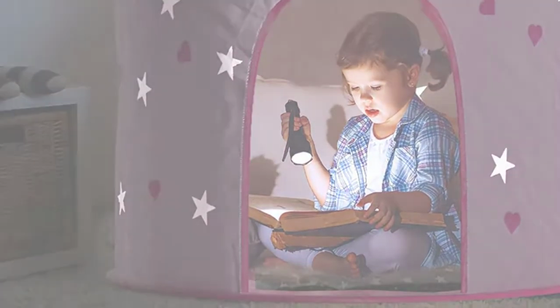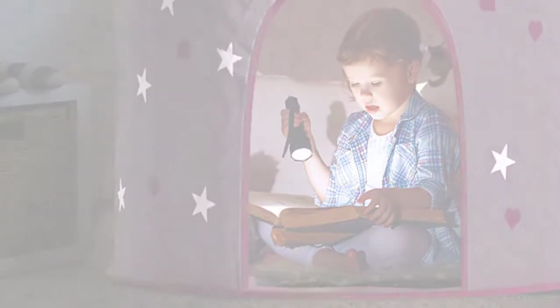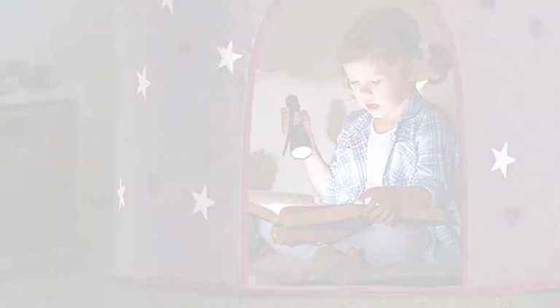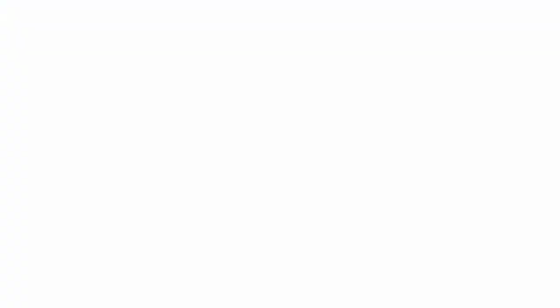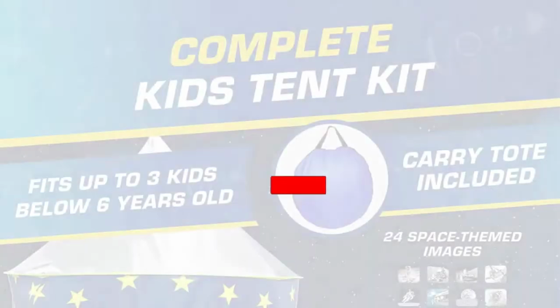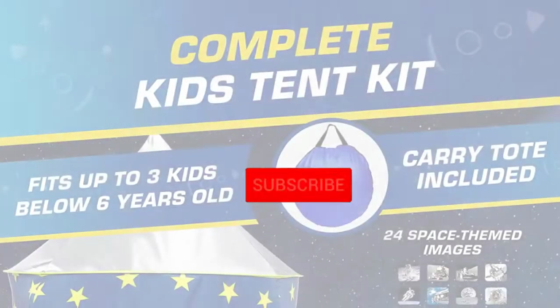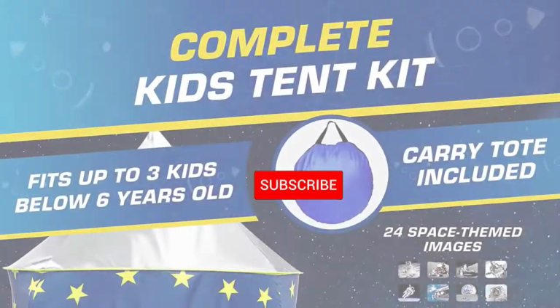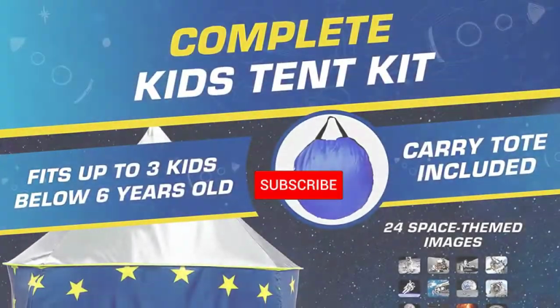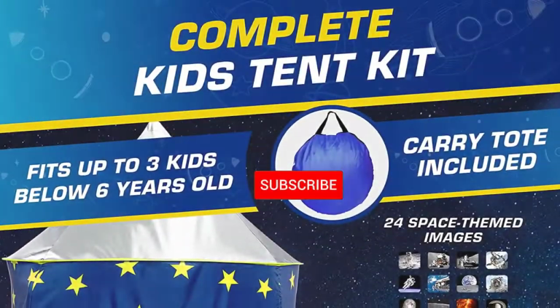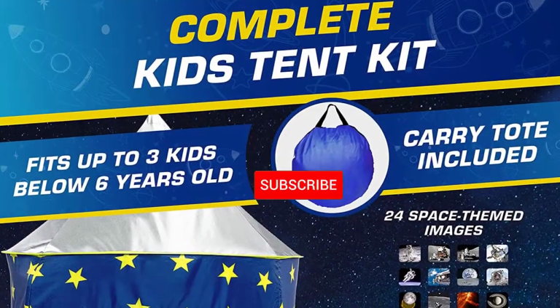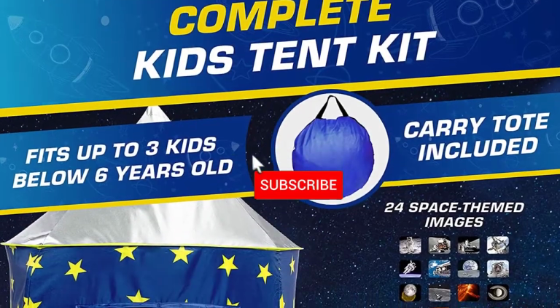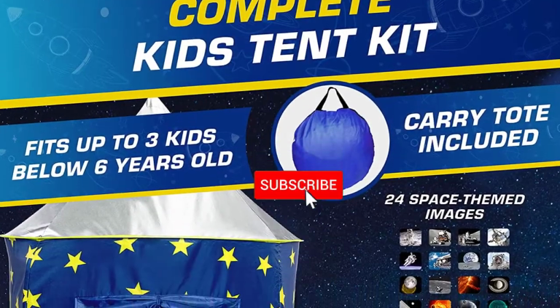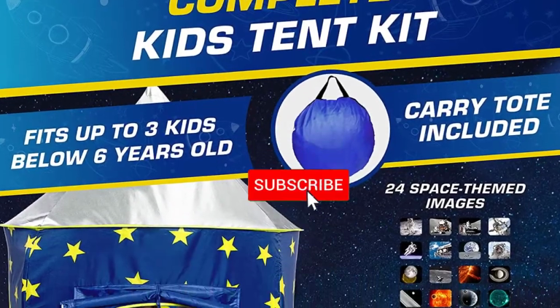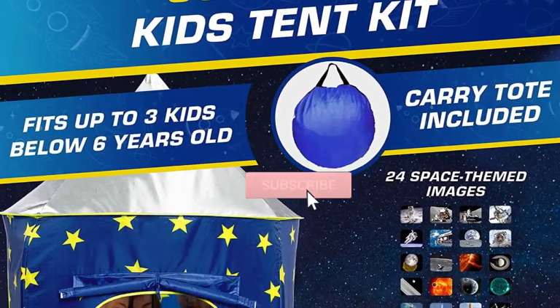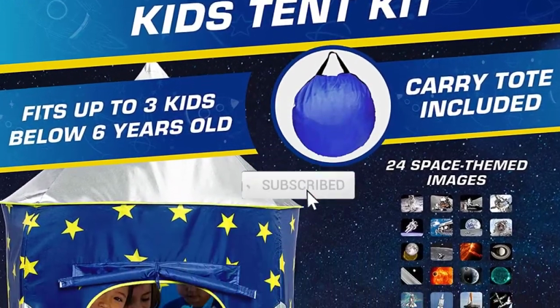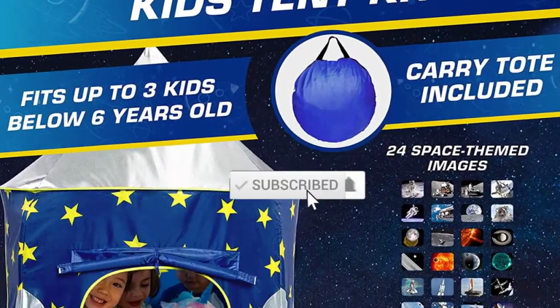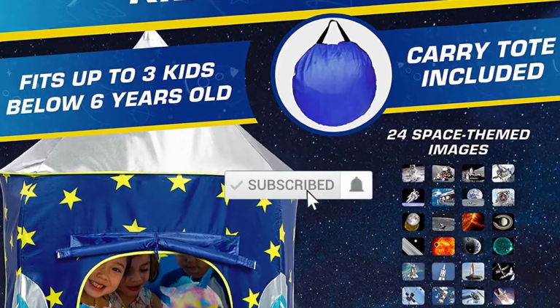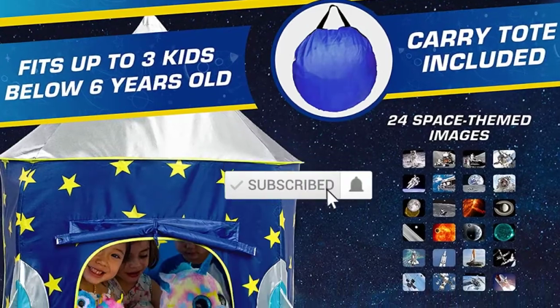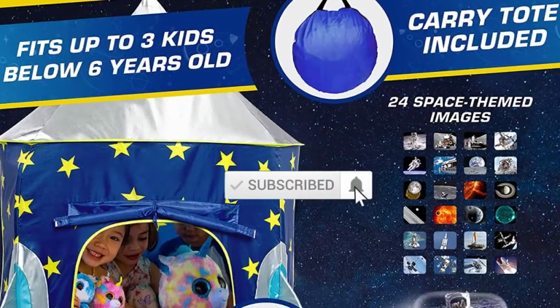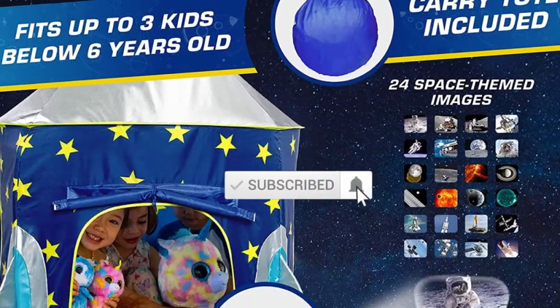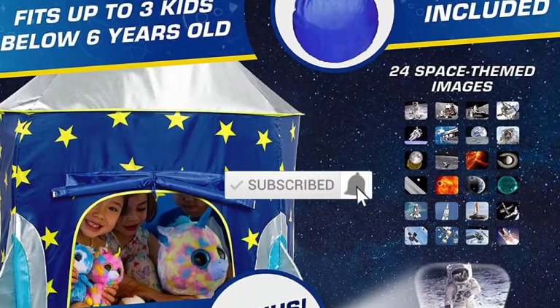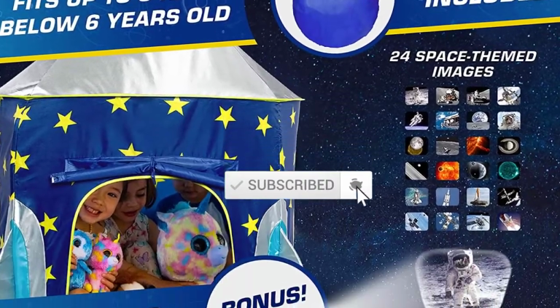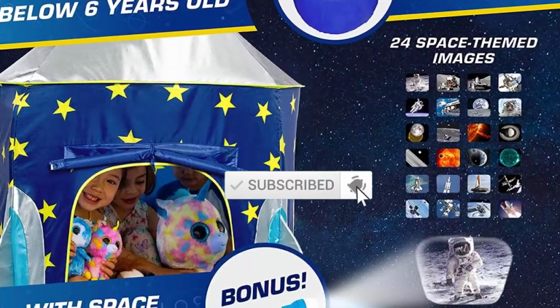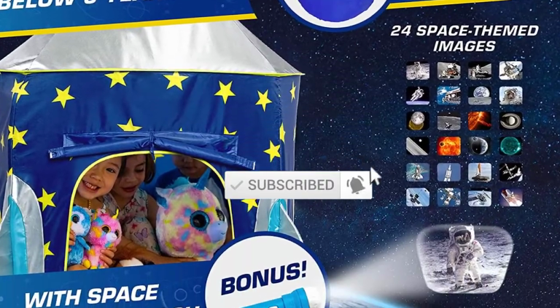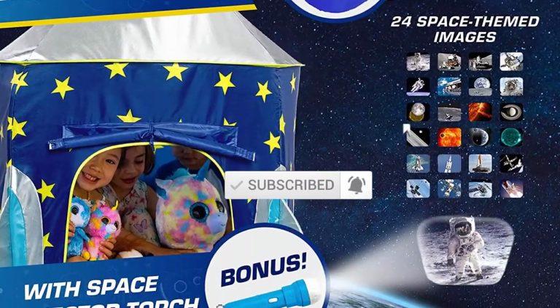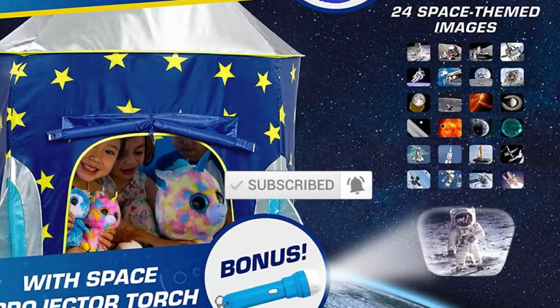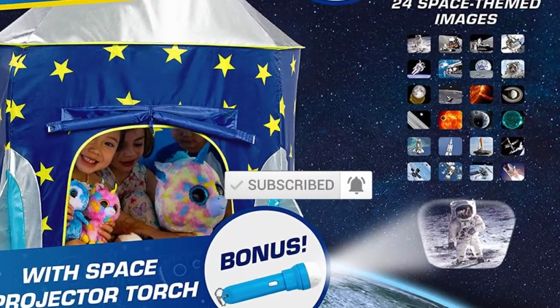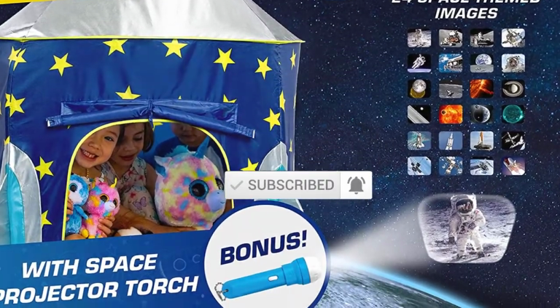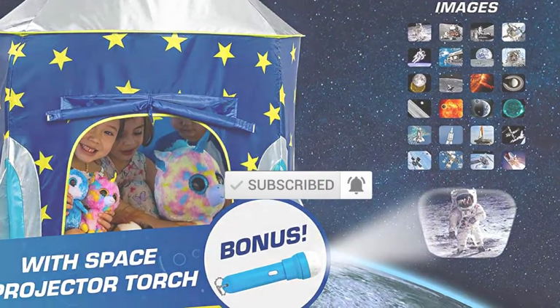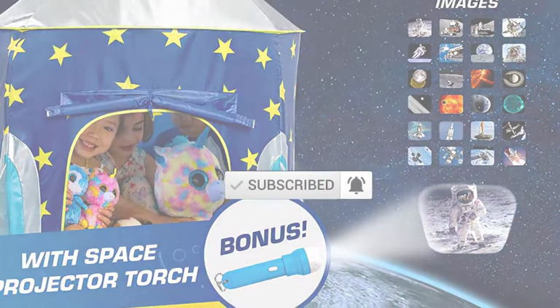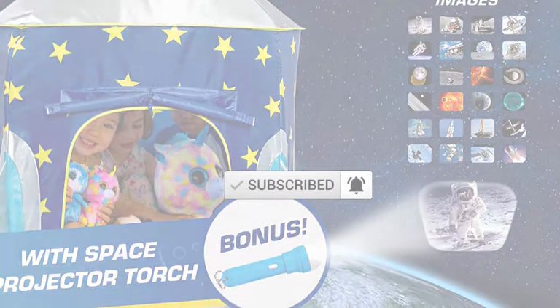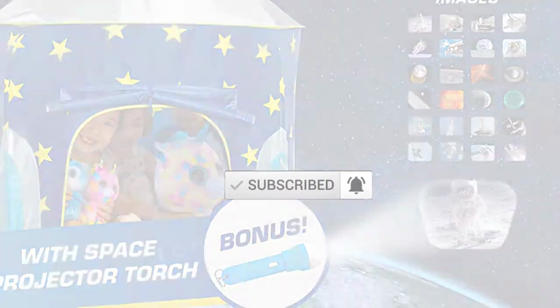Don't forget to subscribe to this channel to view future videos. Ok, so let's get started with the video.